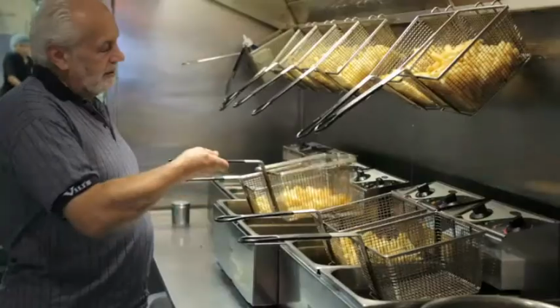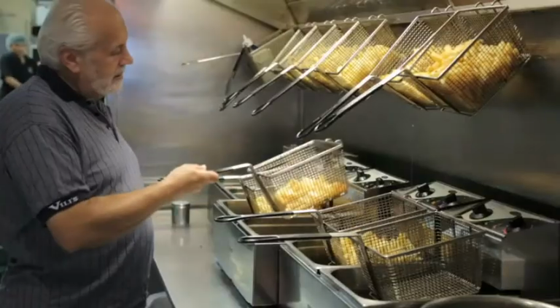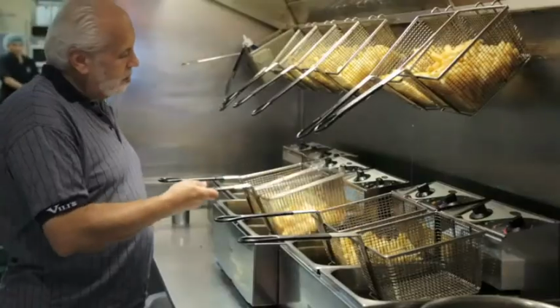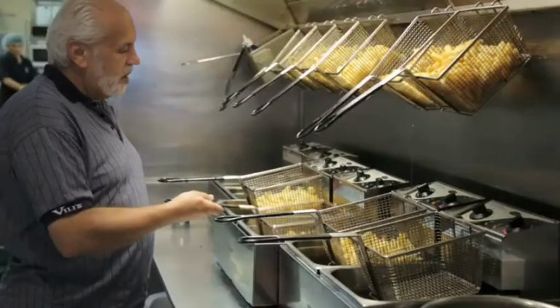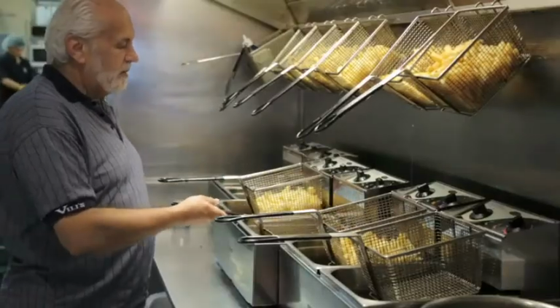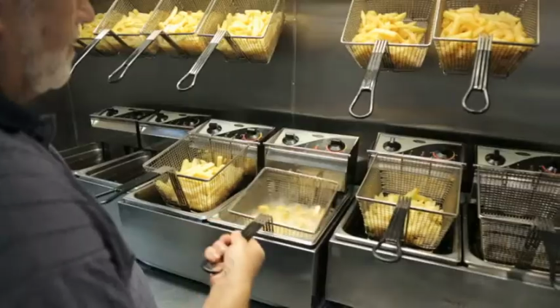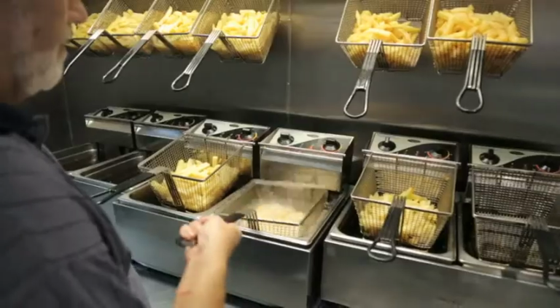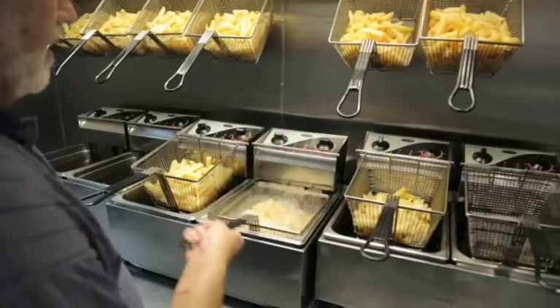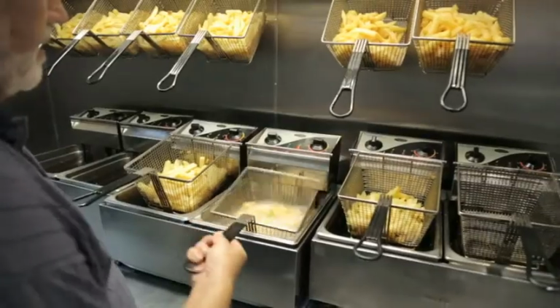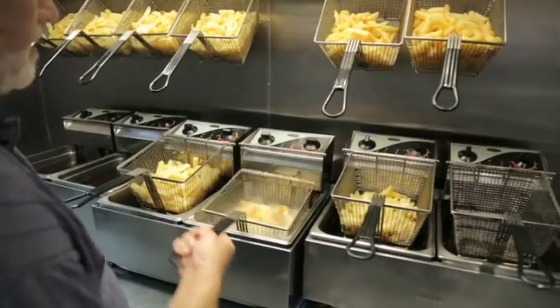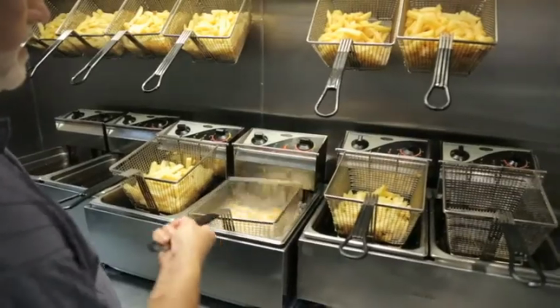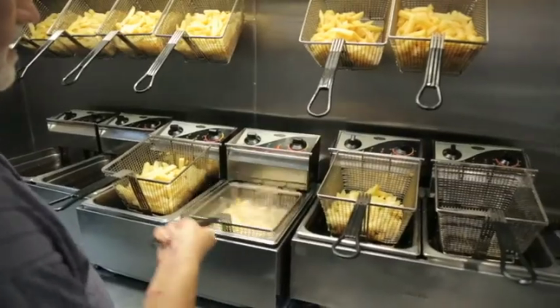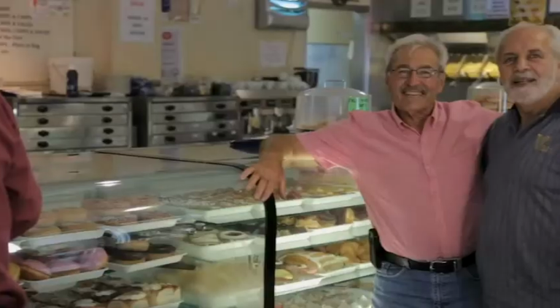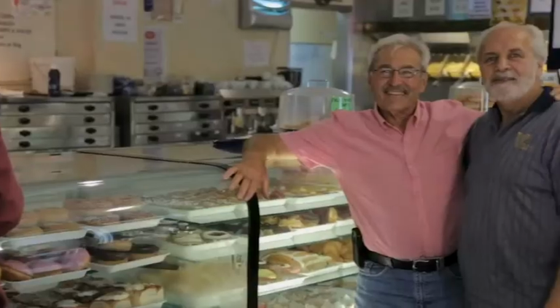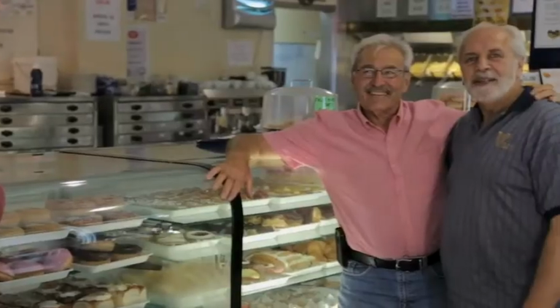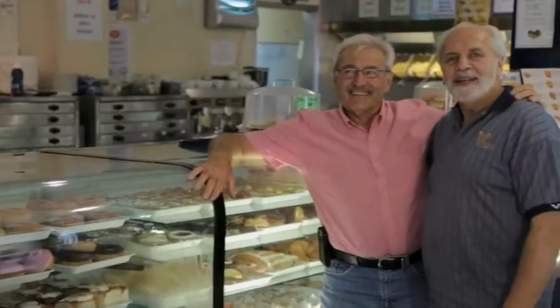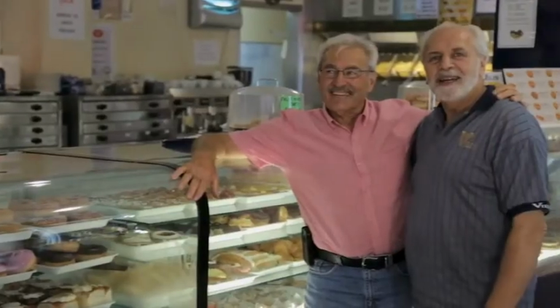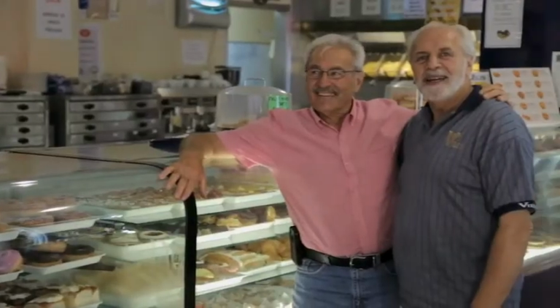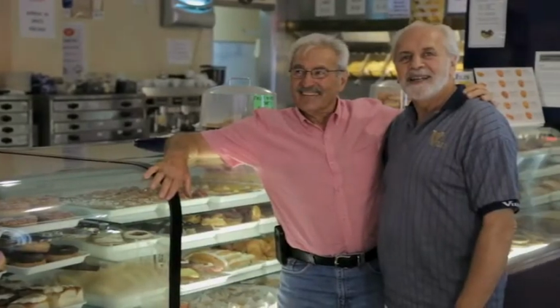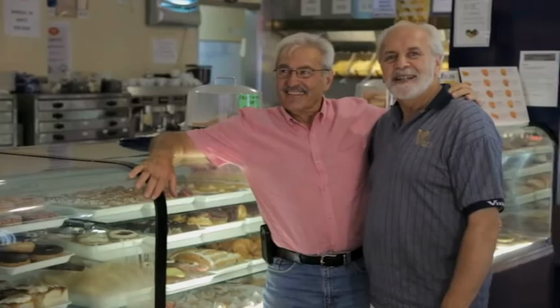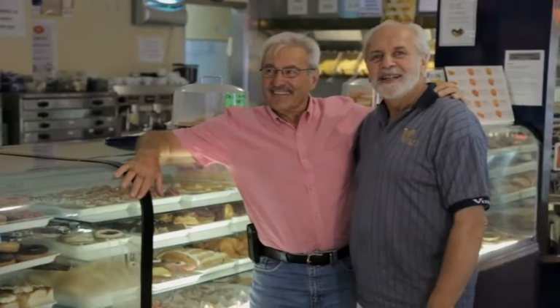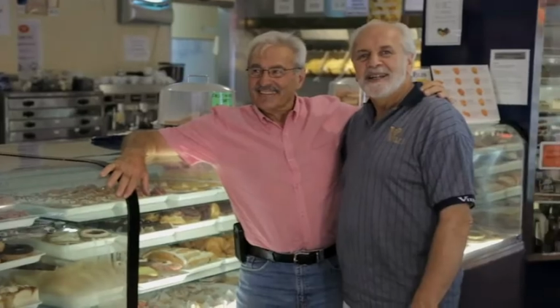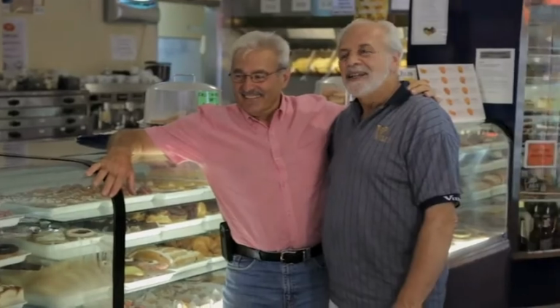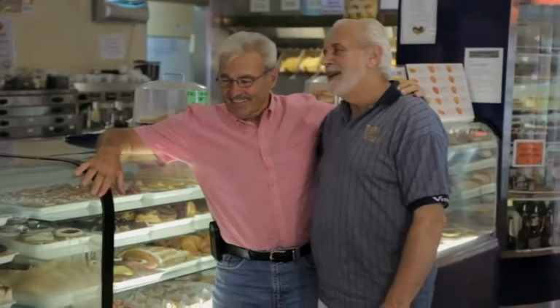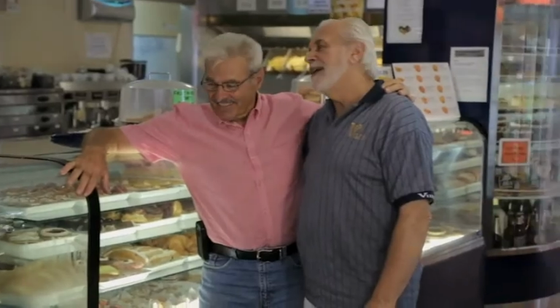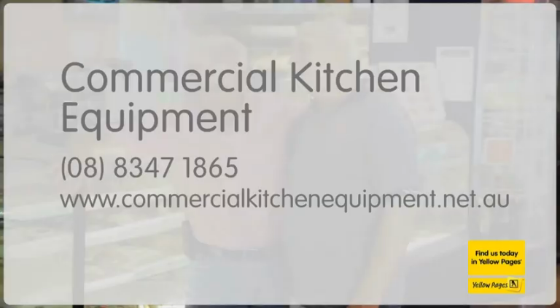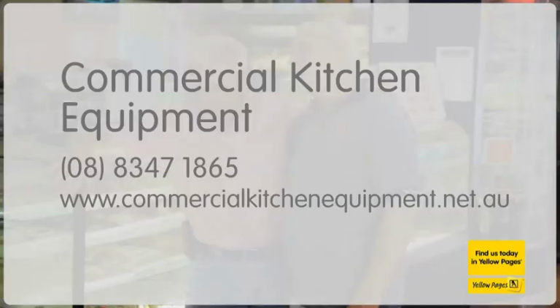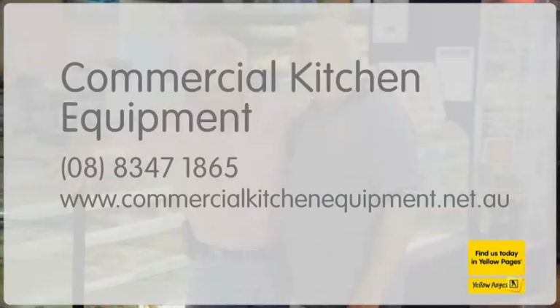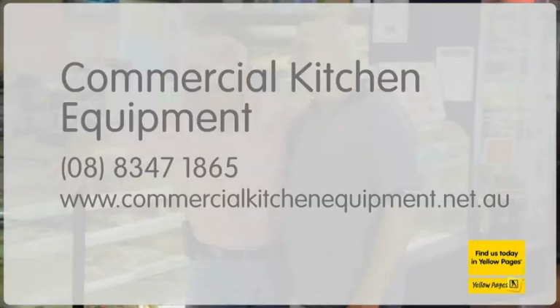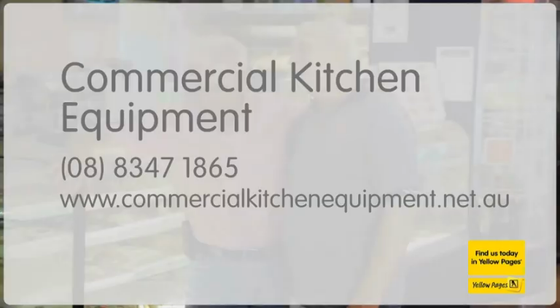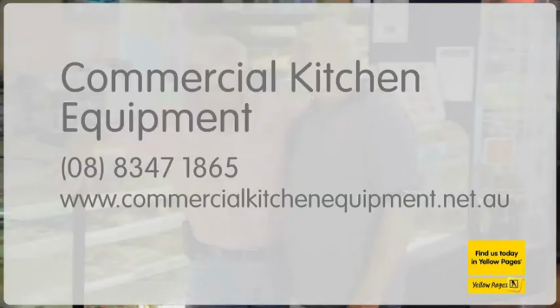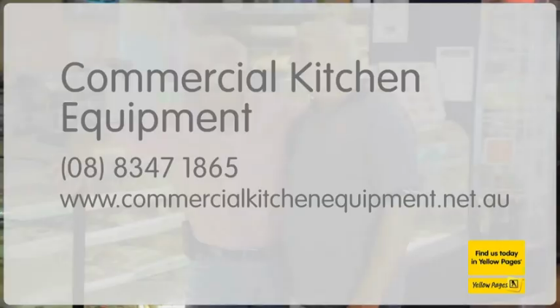For more on our range of services see our website commercialkitchenequipment.net.au